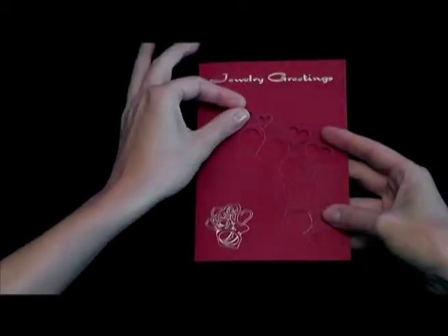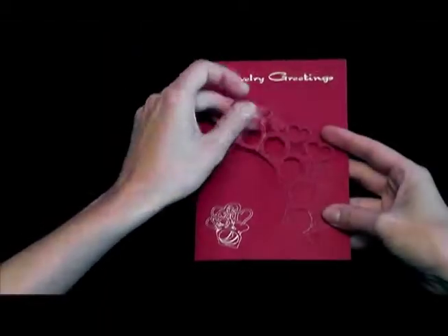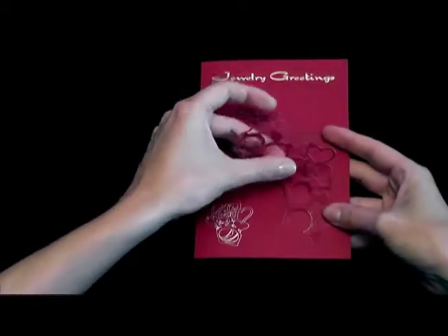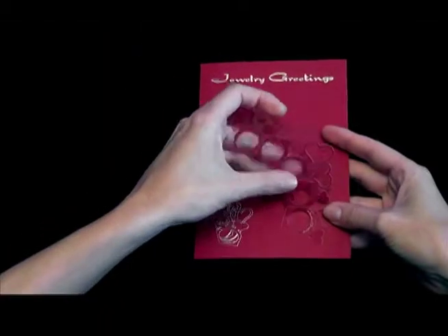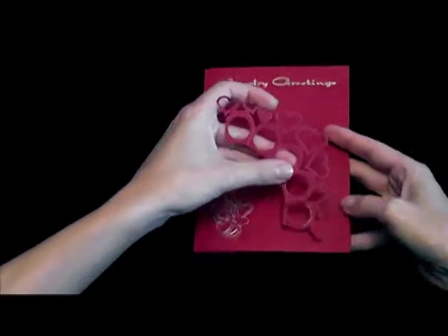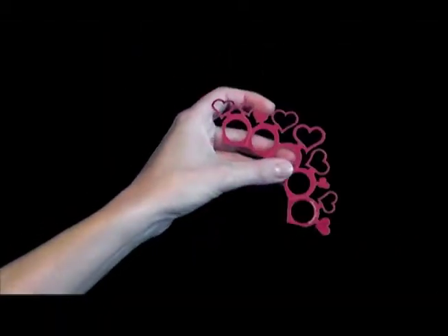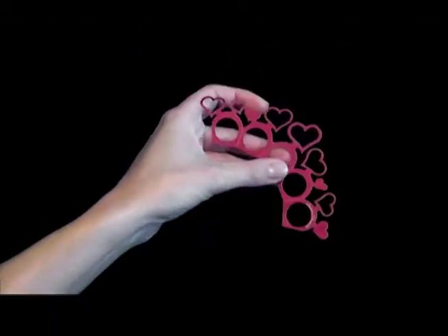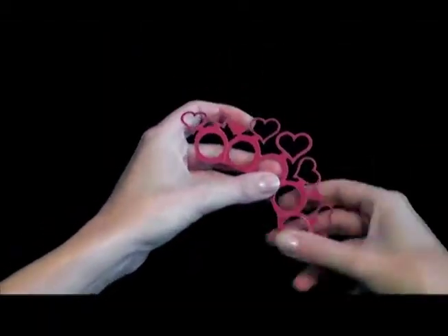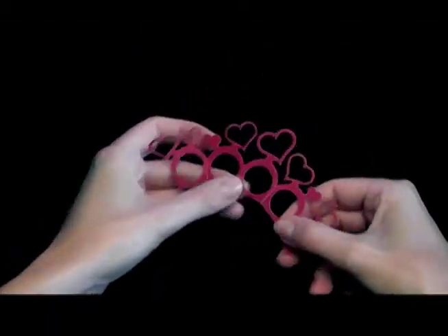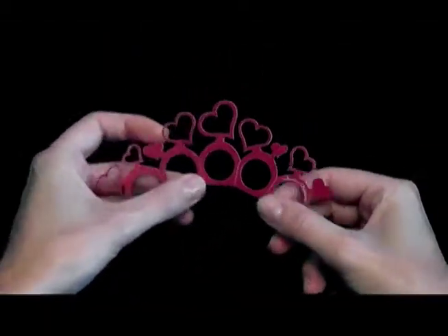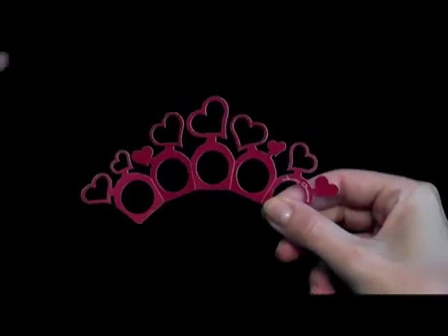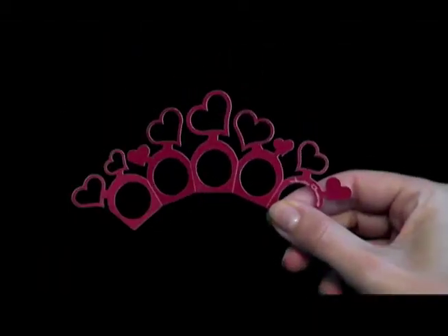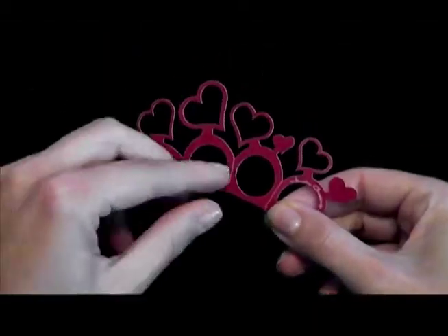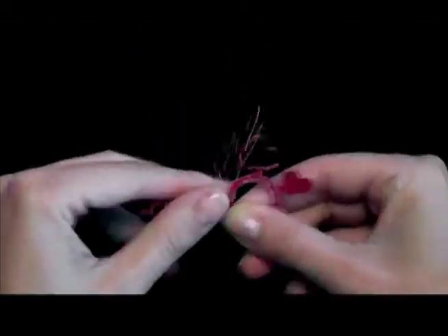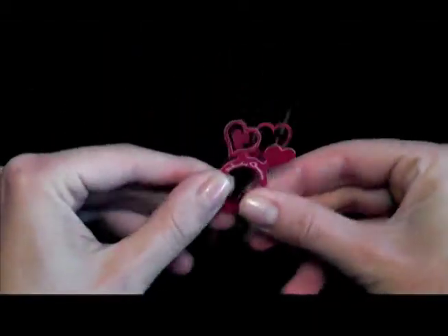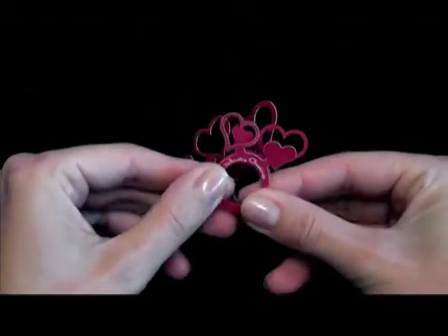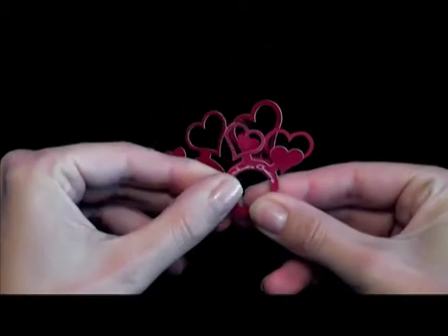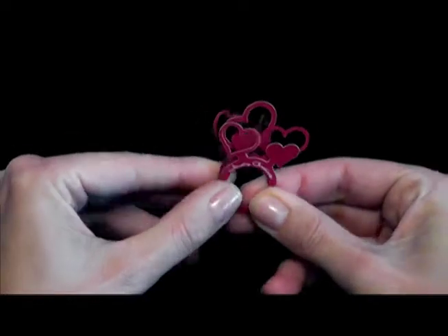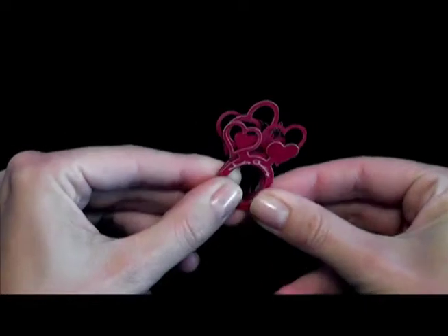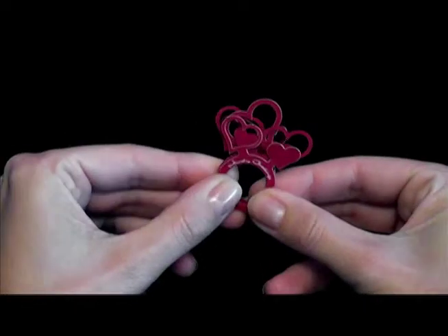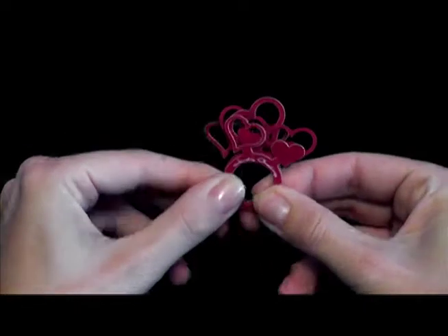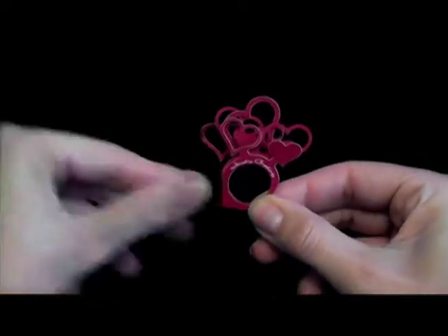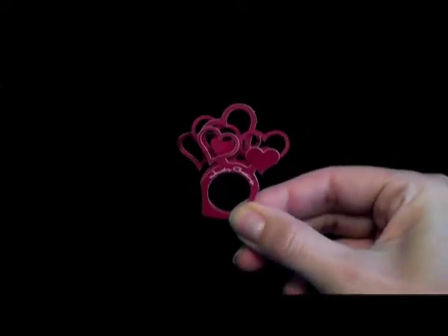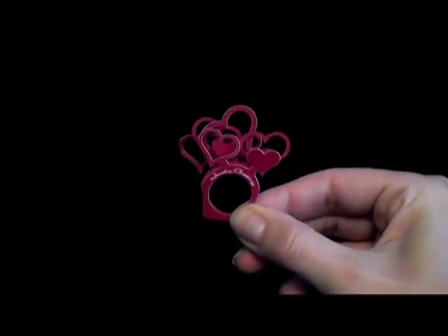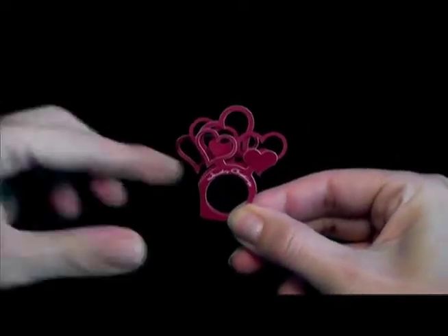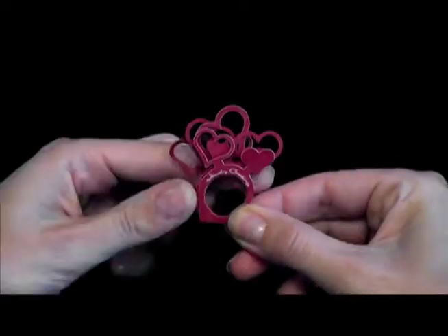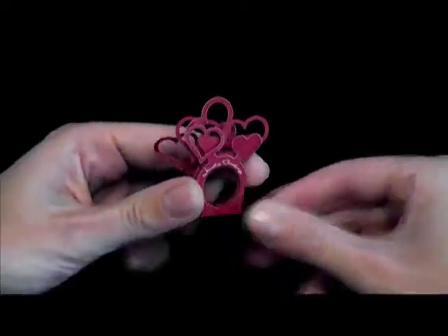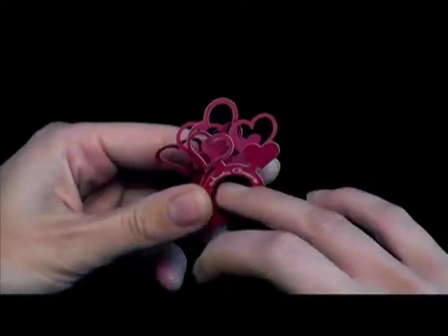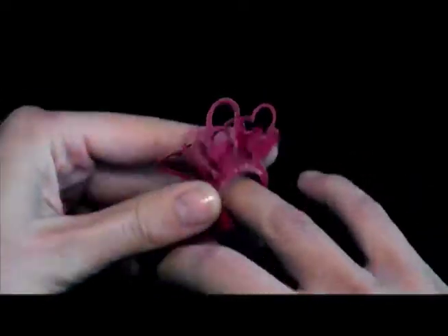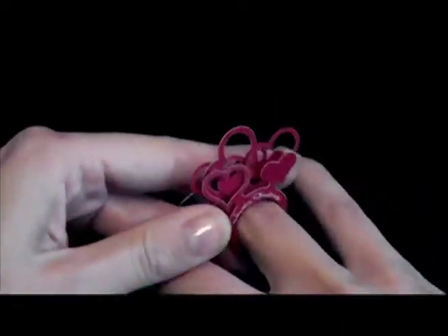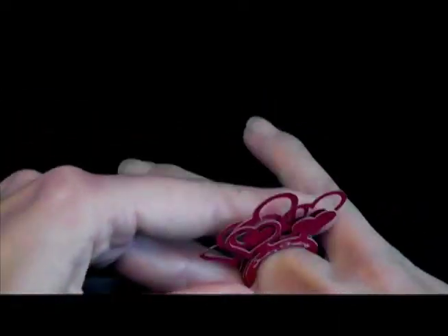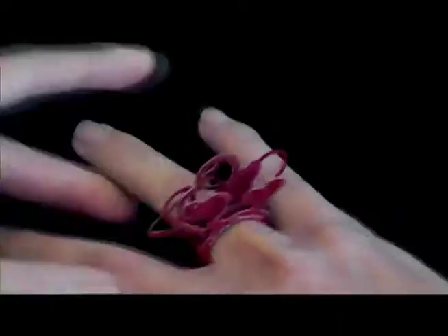The ring is simply pinched out along the perforated lines, fold it into shape, and it's ready to be worn.